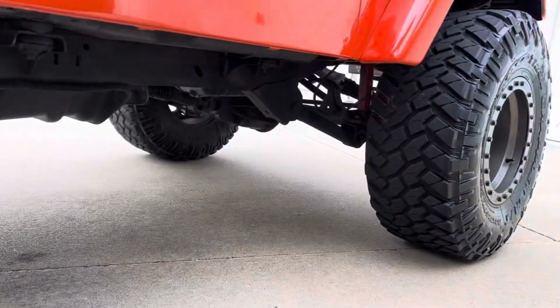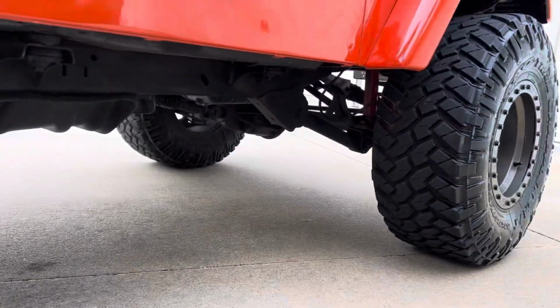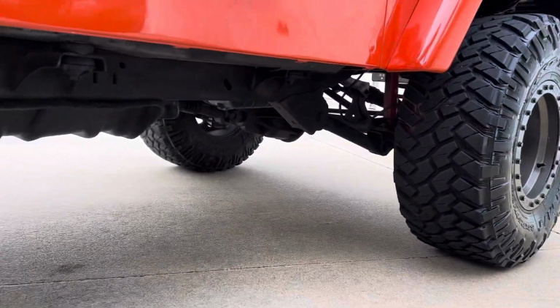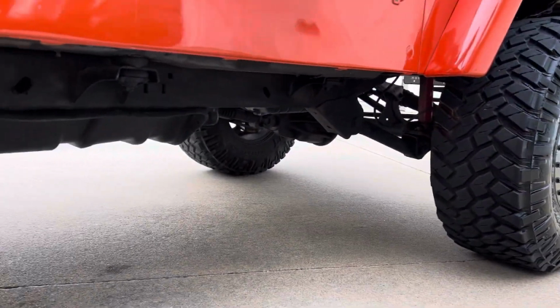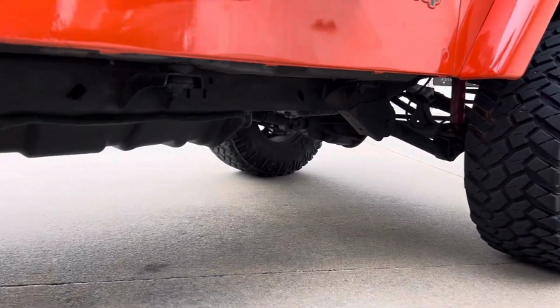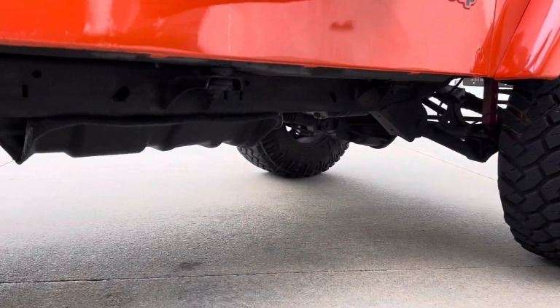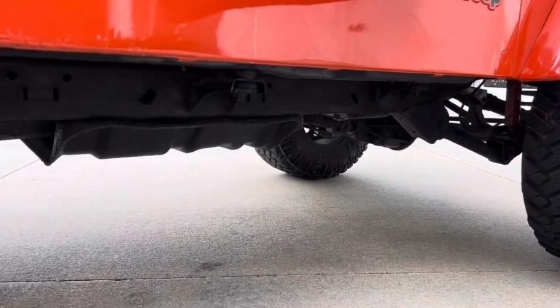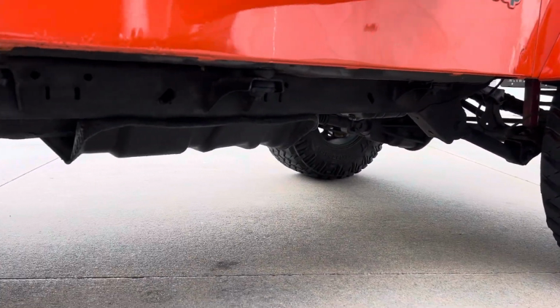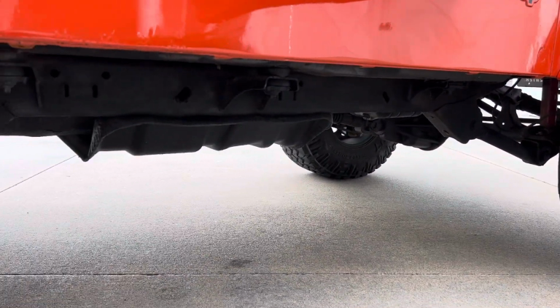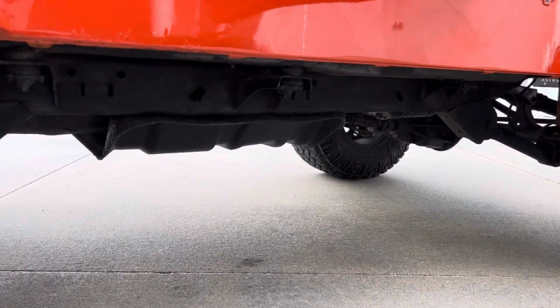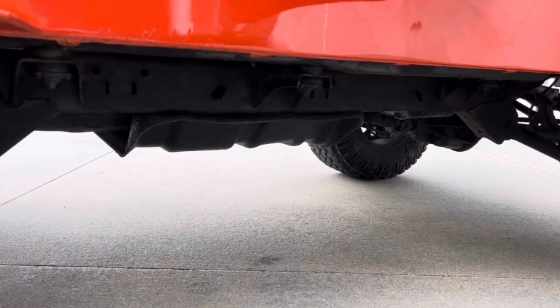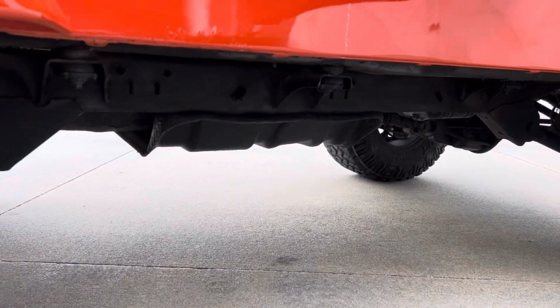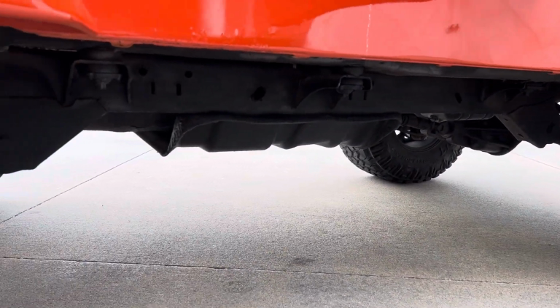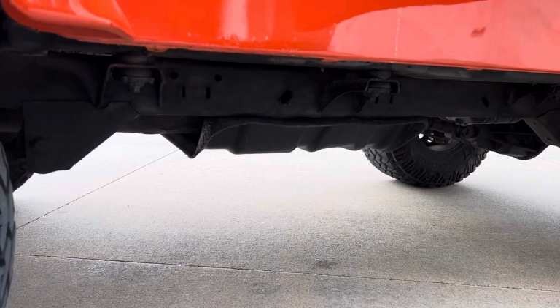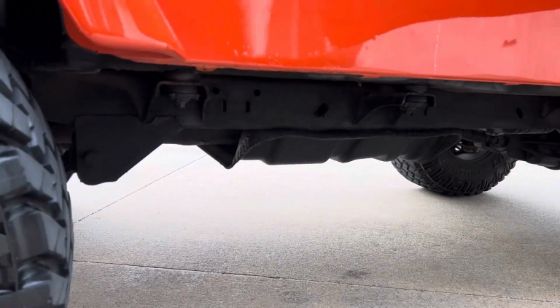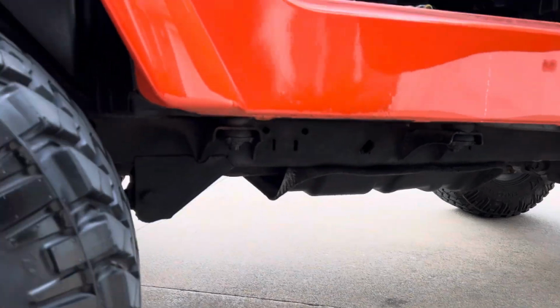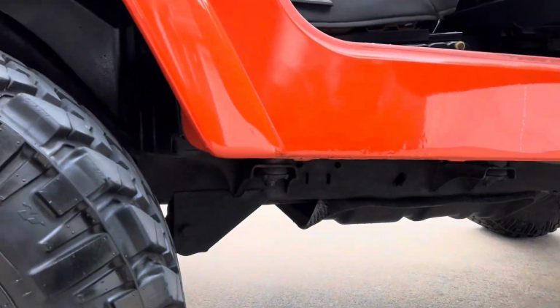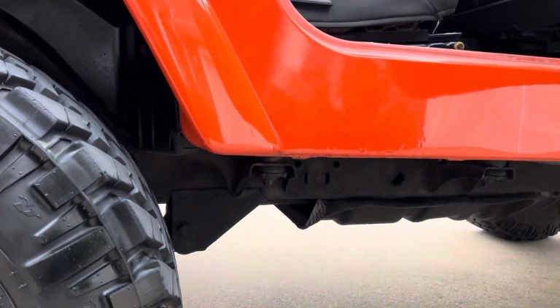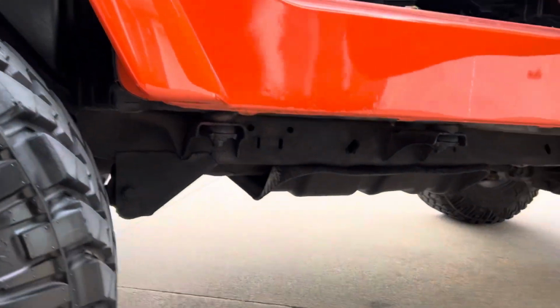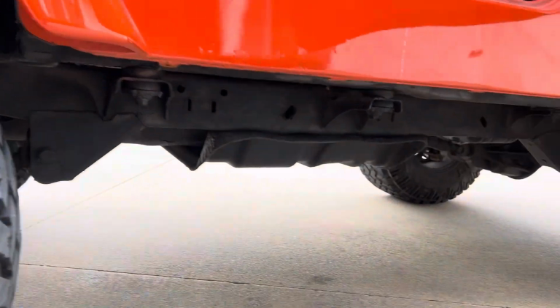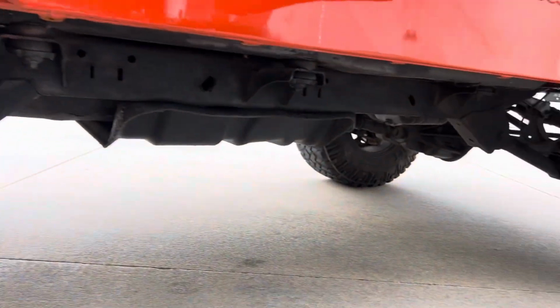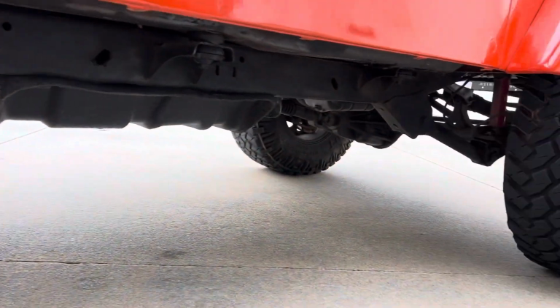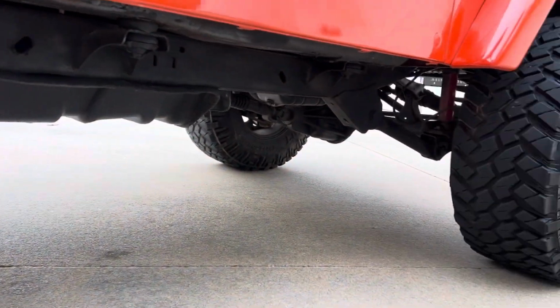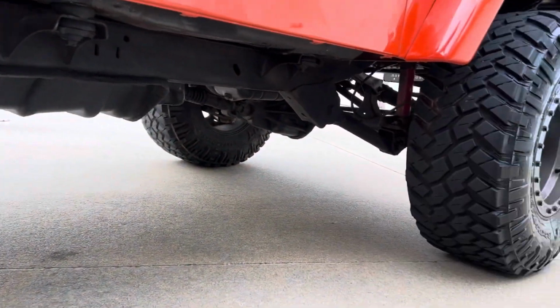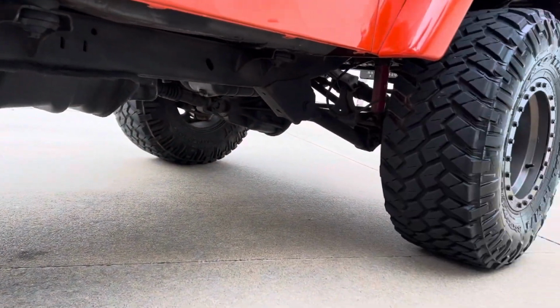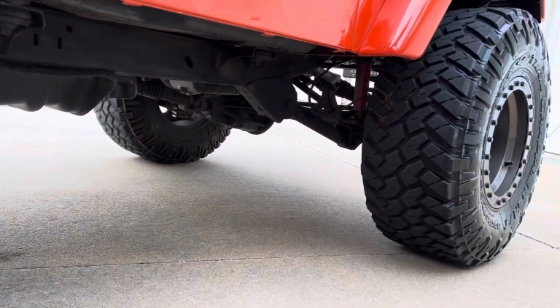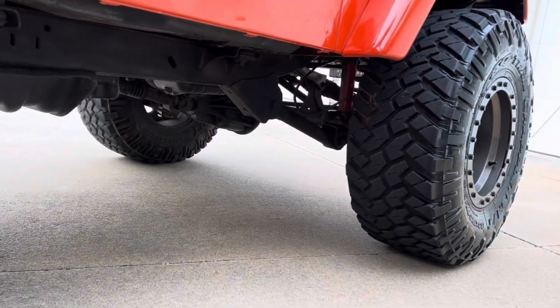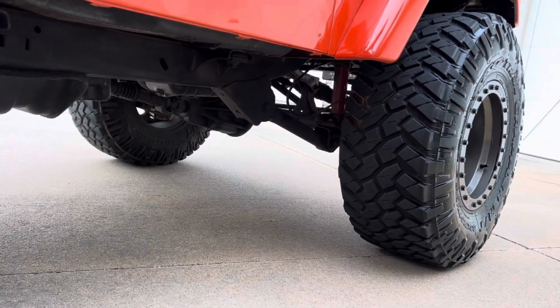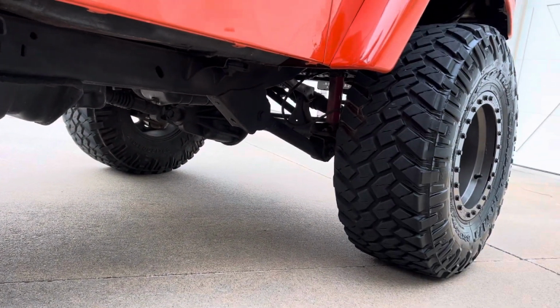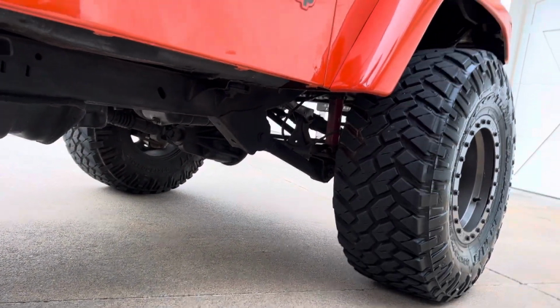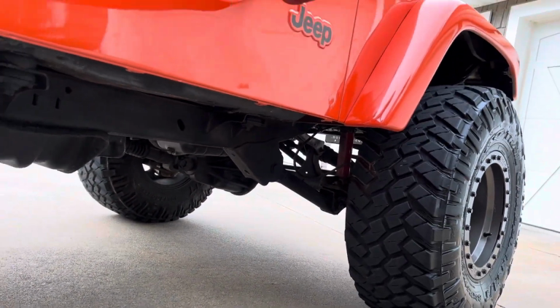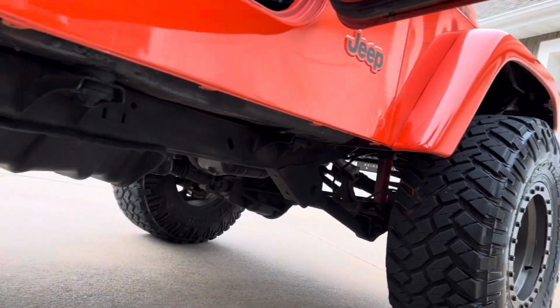This is very clean on the underside. This vehicle was undercoated from when it was new. Frame is in great shape.